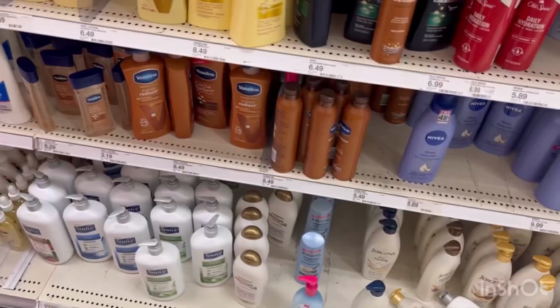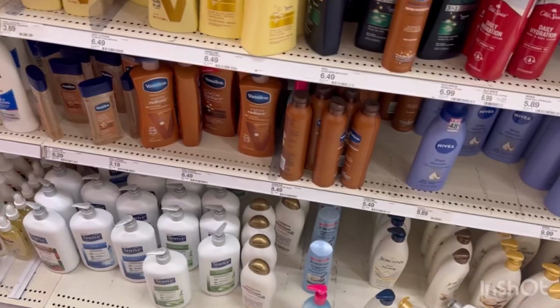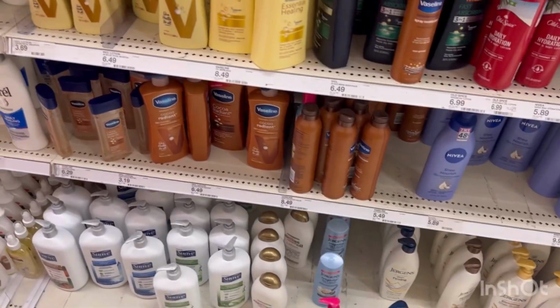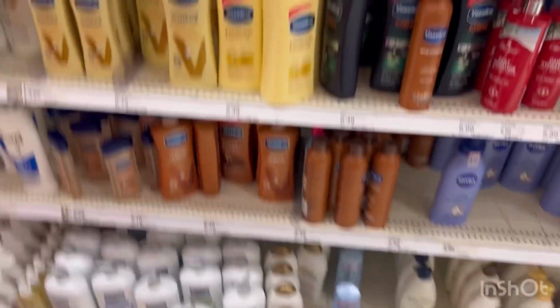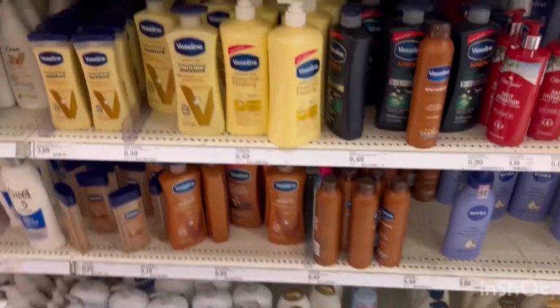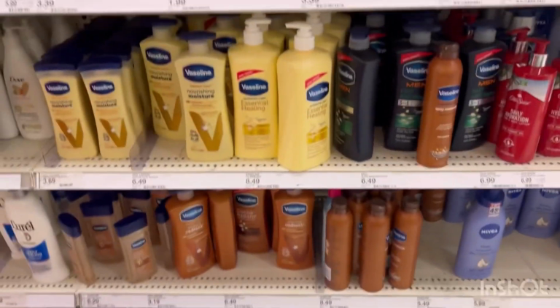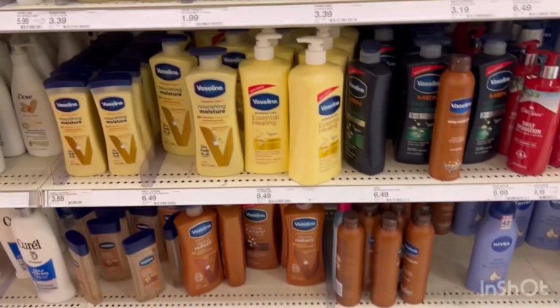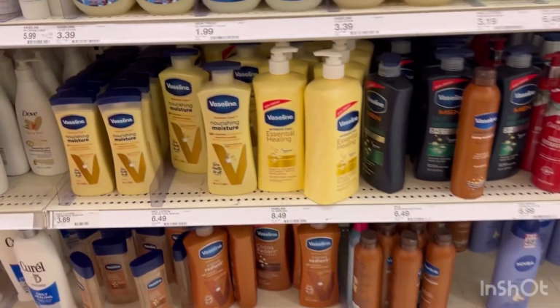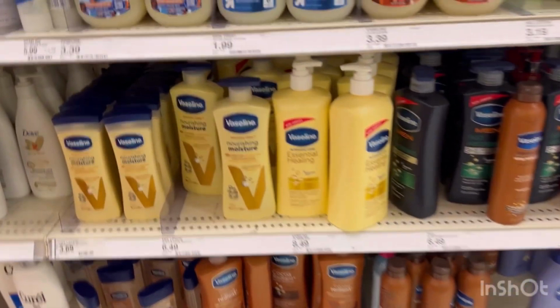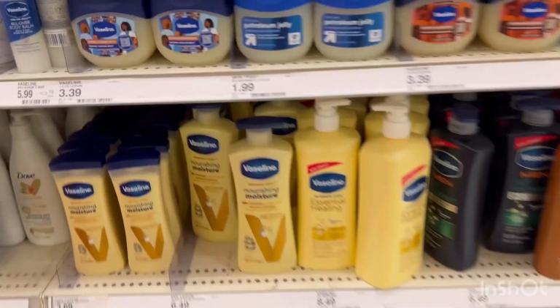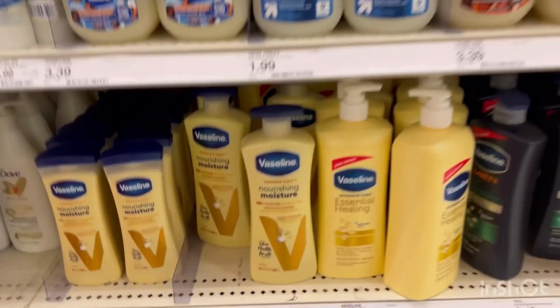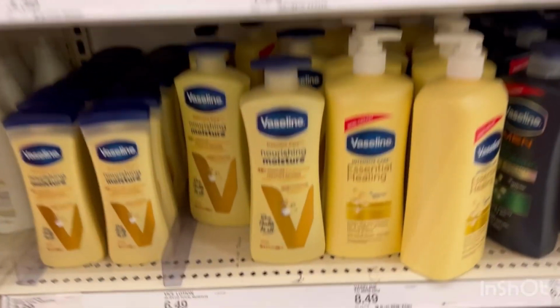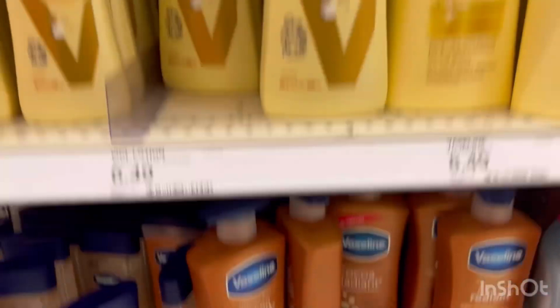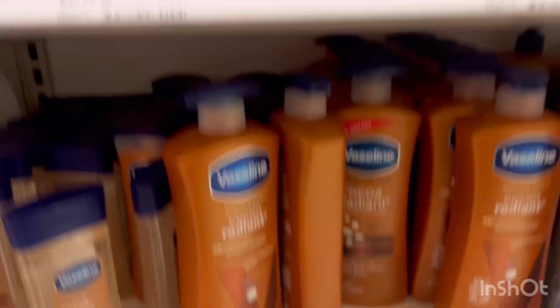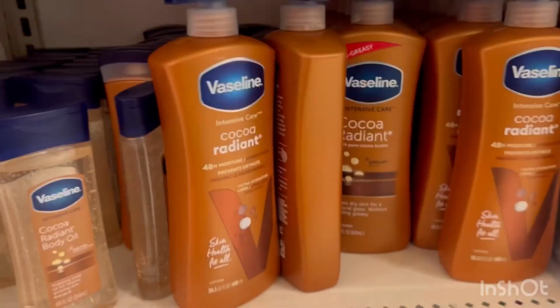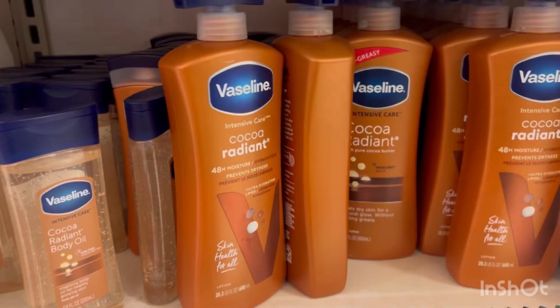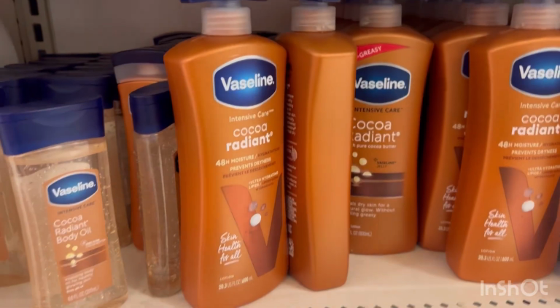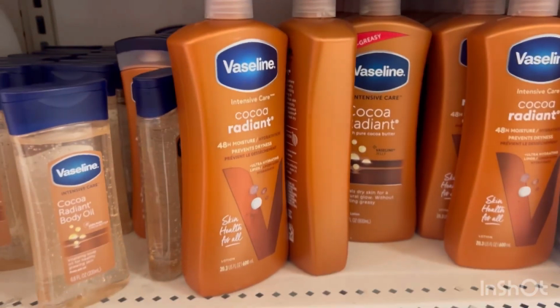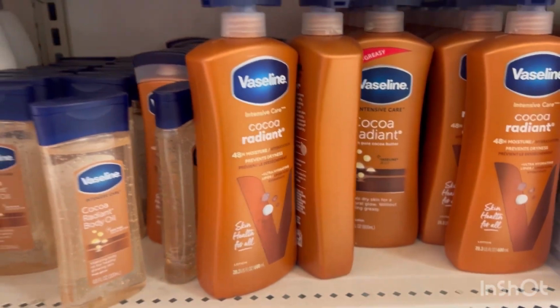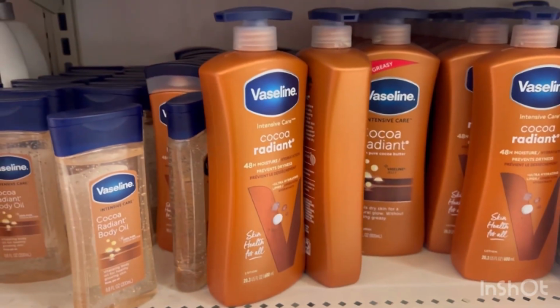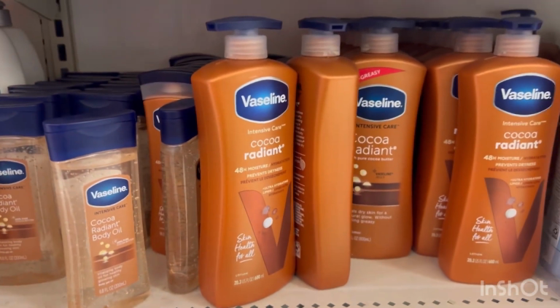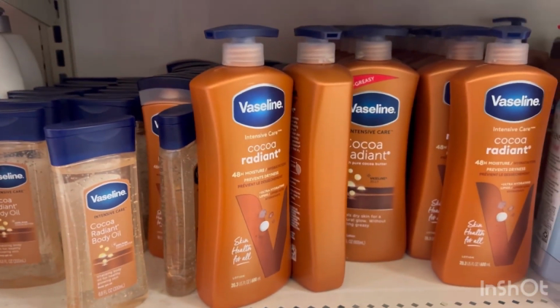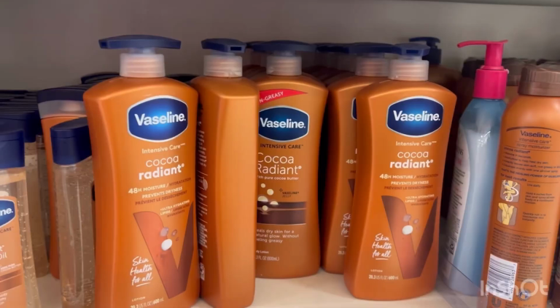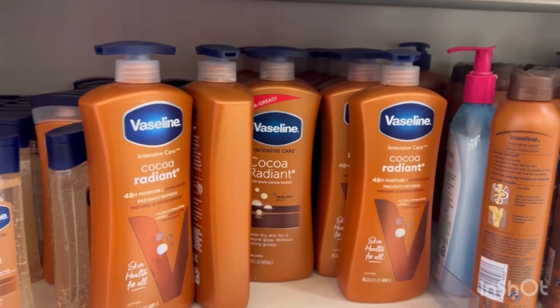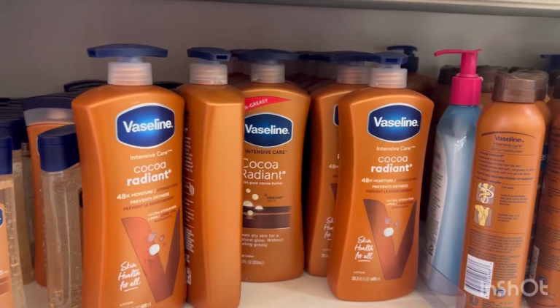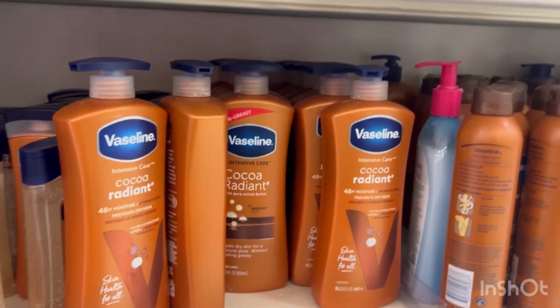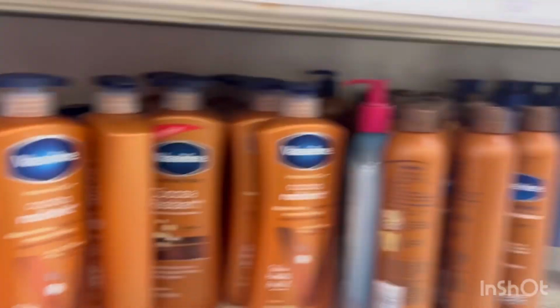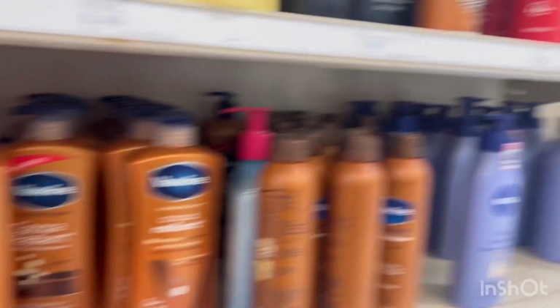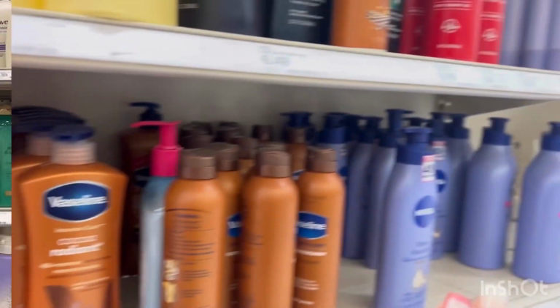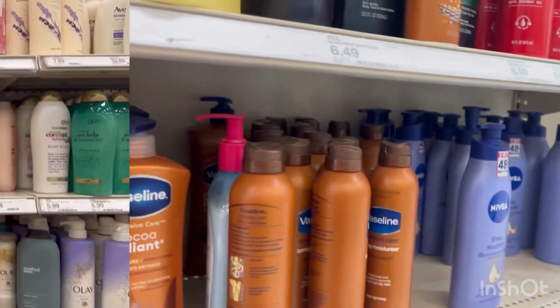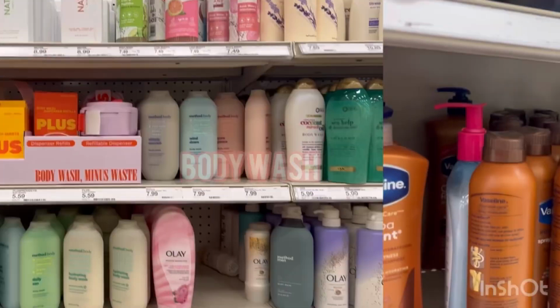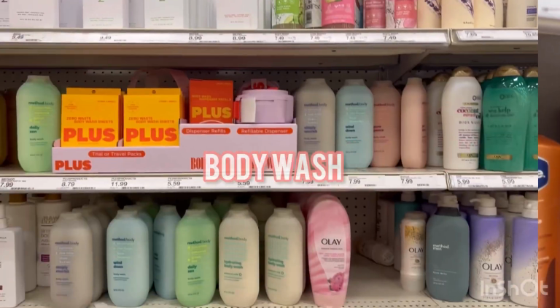And for our last lotion, I think I'm going to go with another Vaseline lotion, if not another Nivea lotion.